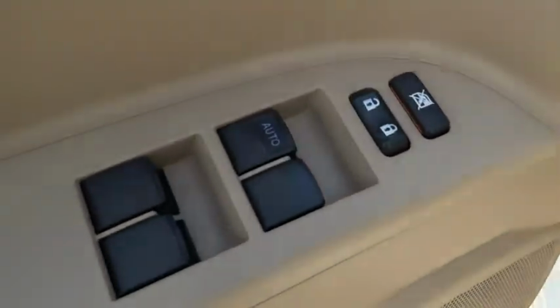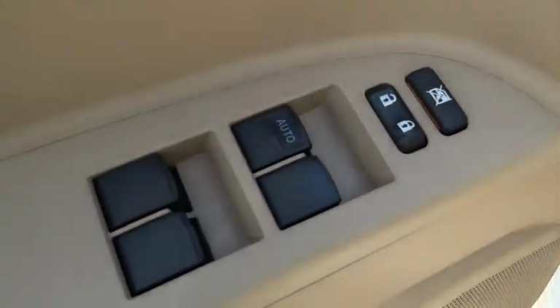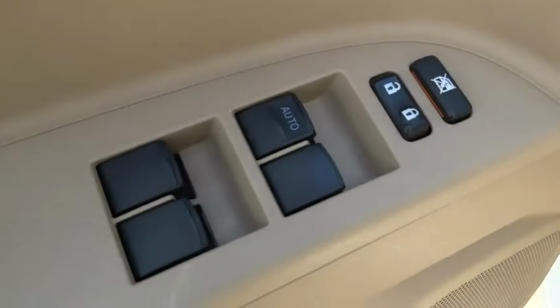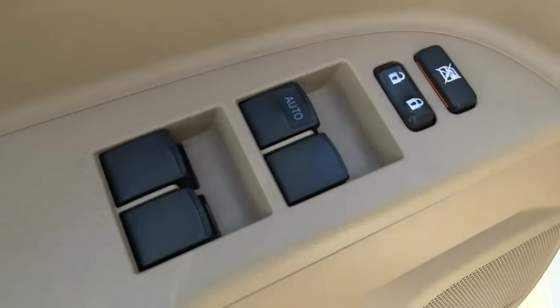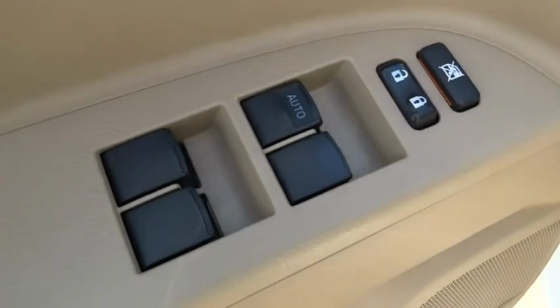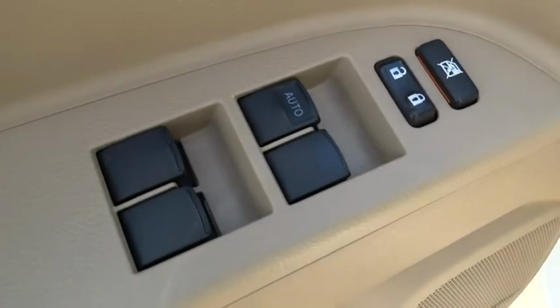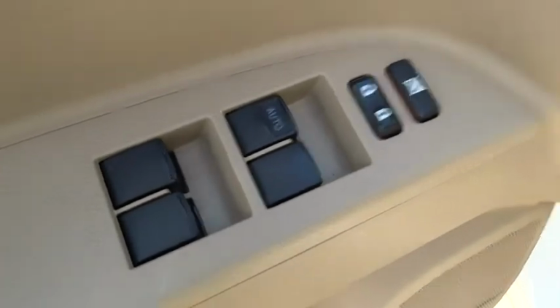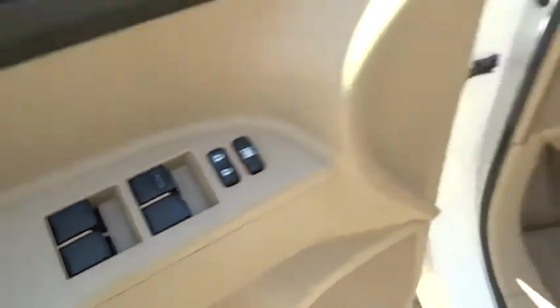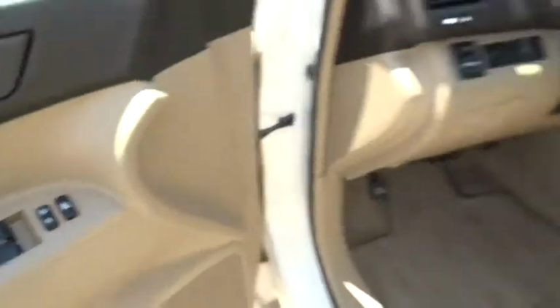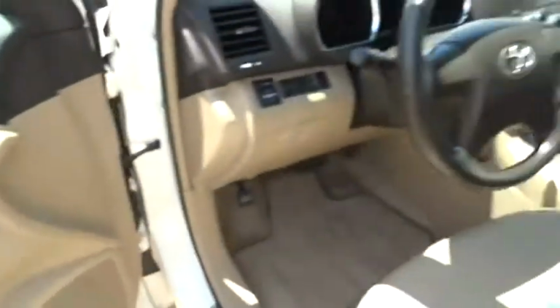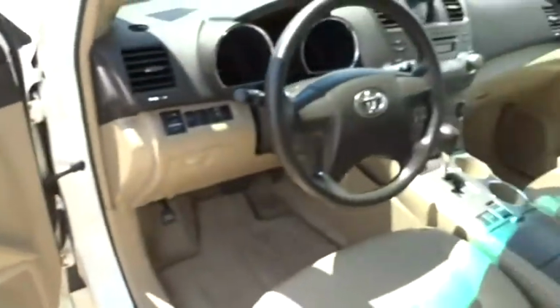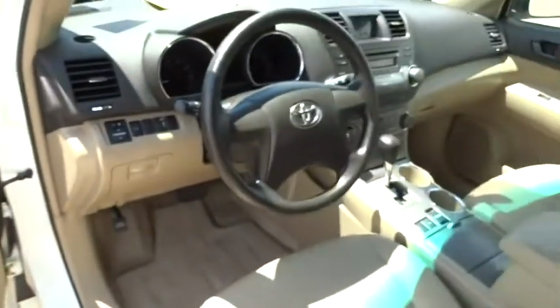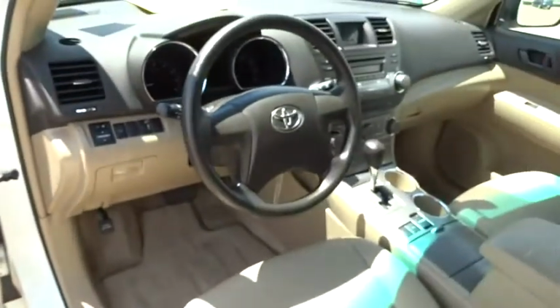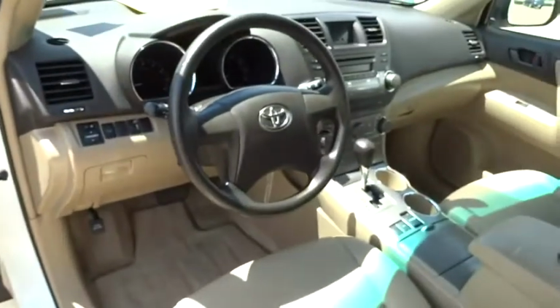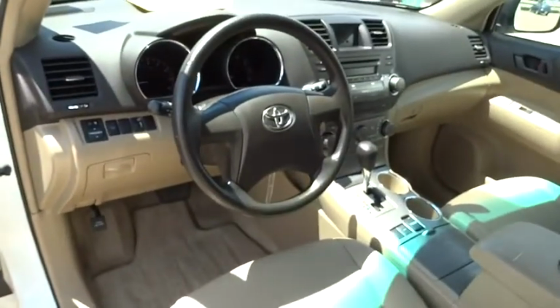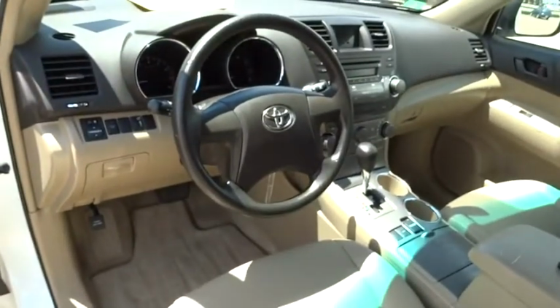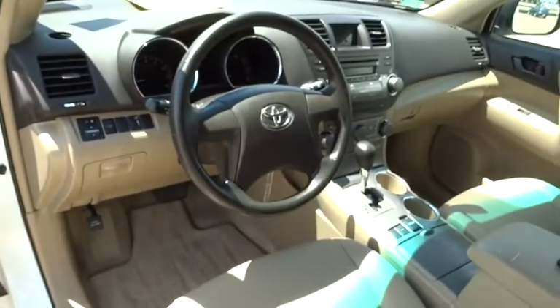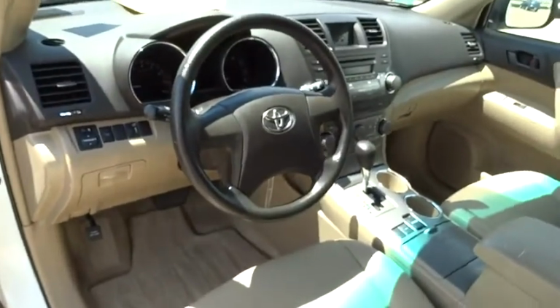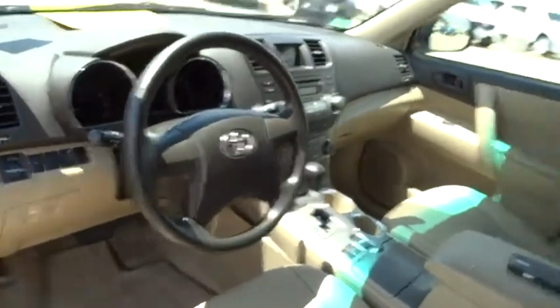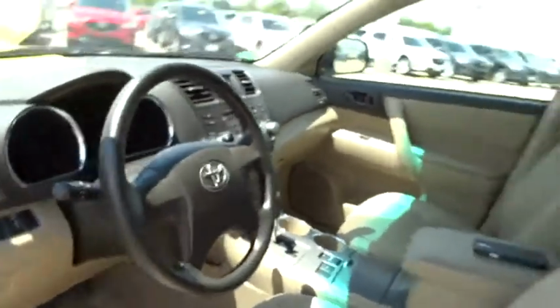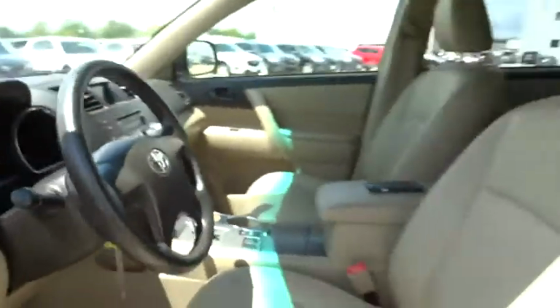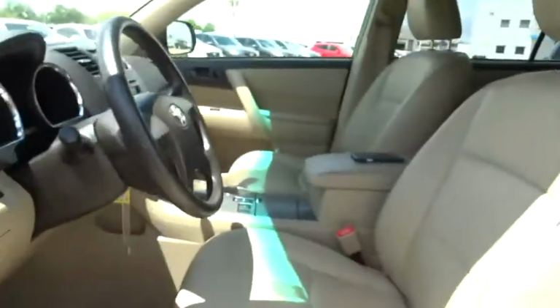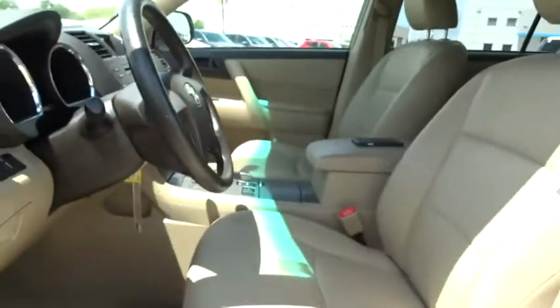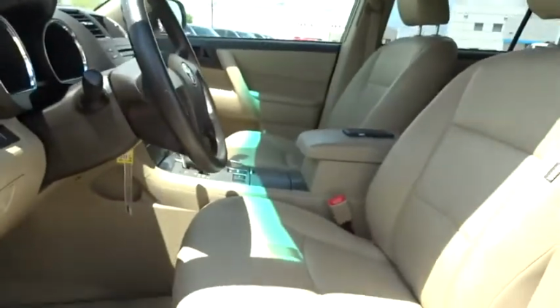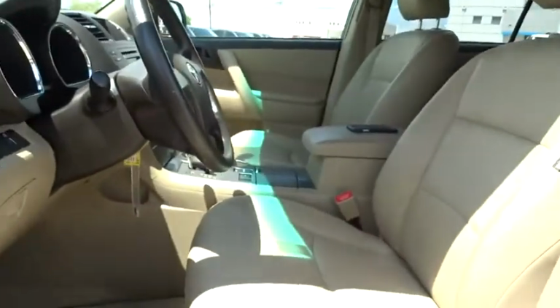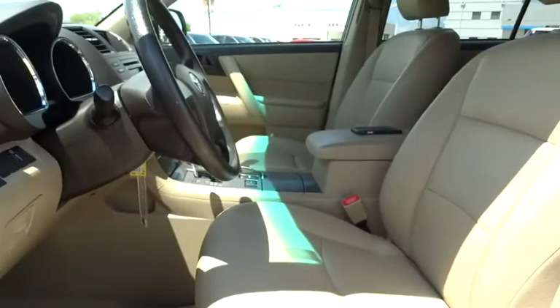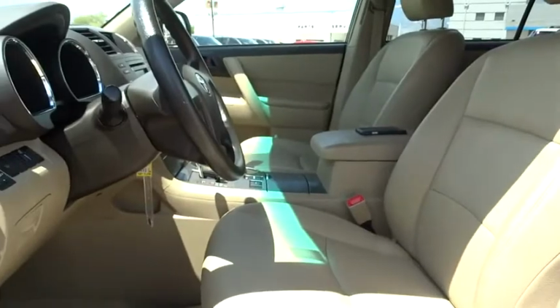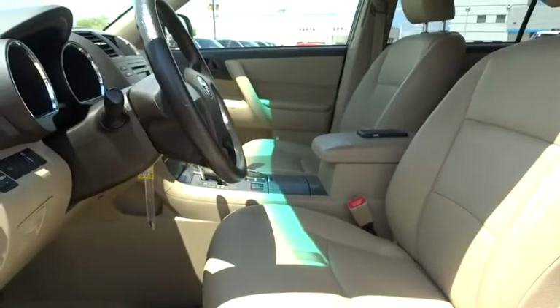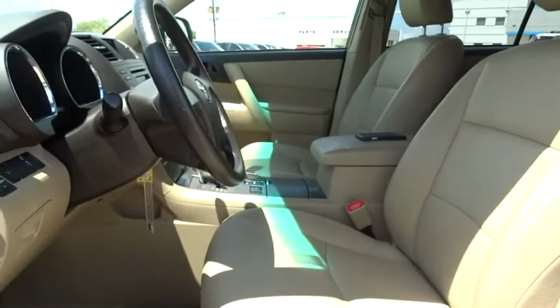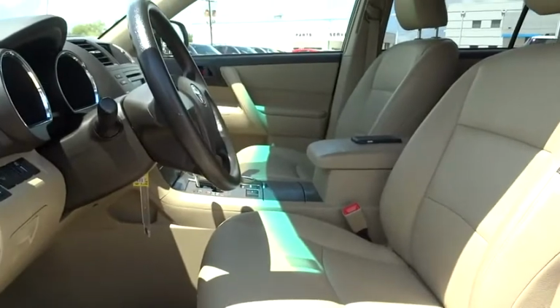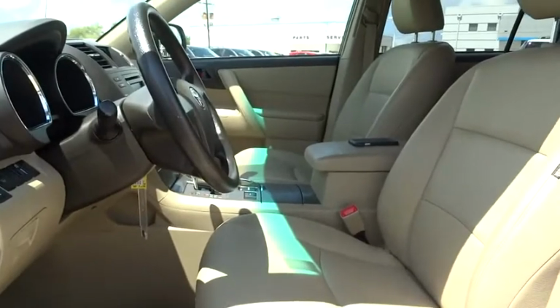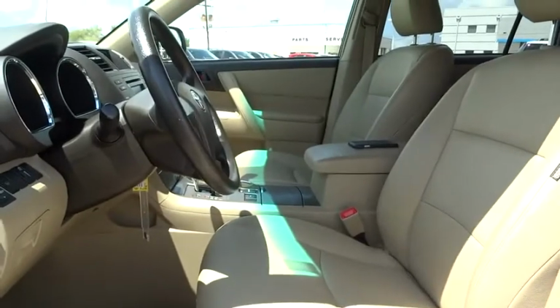Bucket seats, power door locks, power windows, child safety locks, CD player, MP3 player.